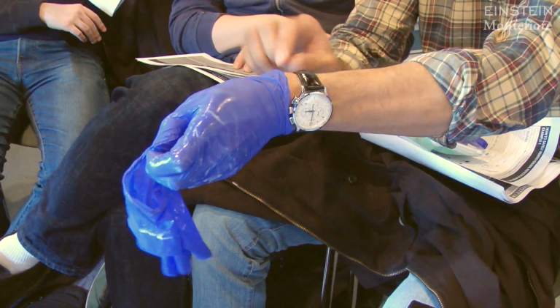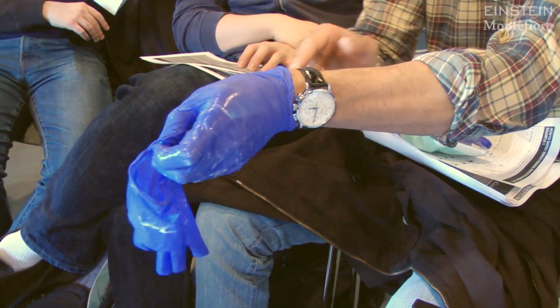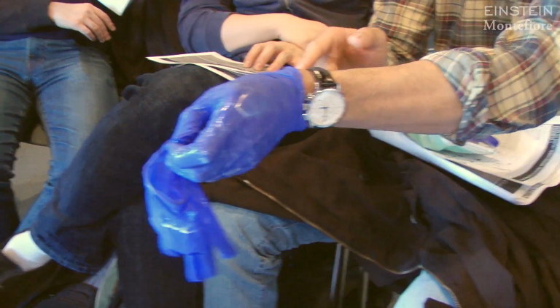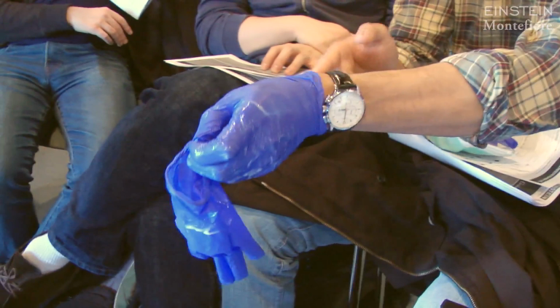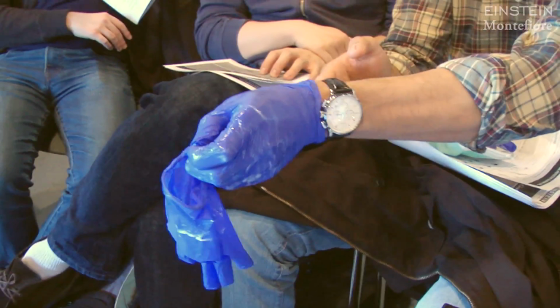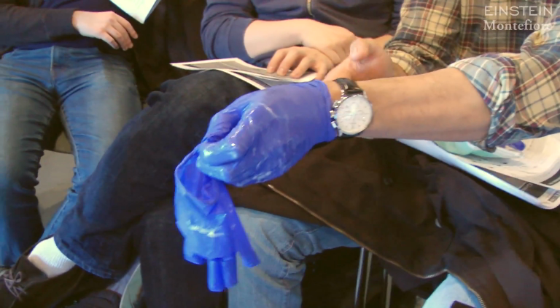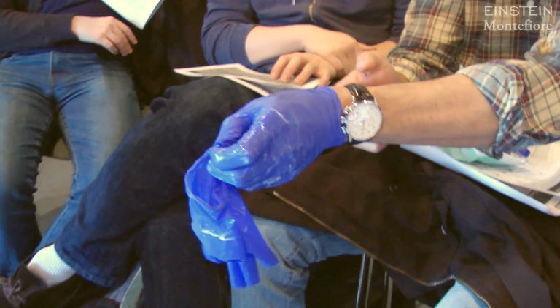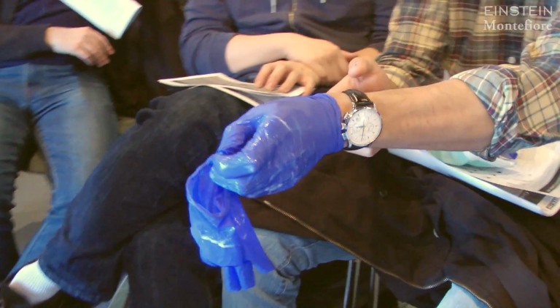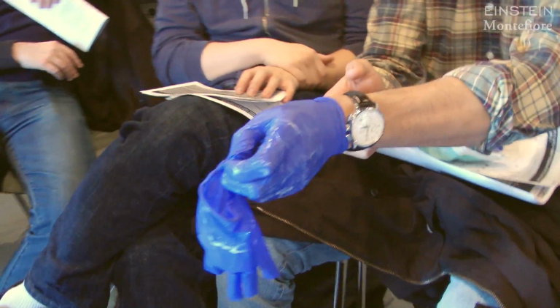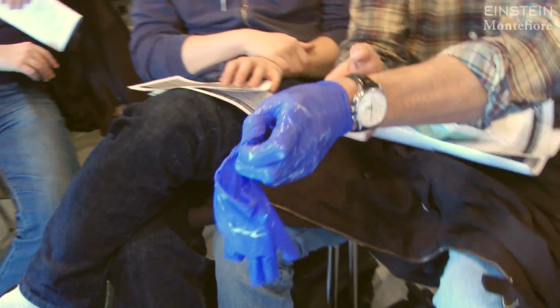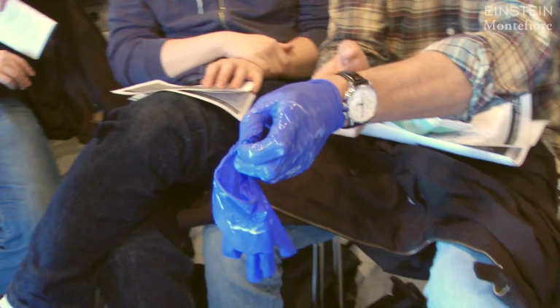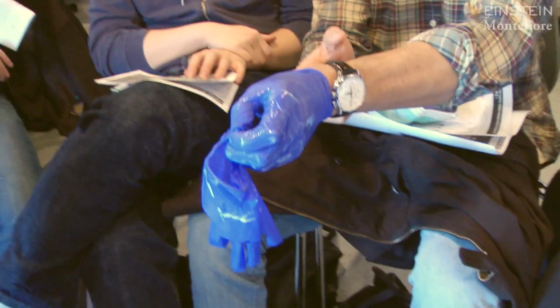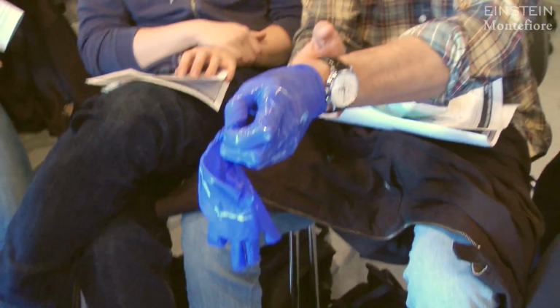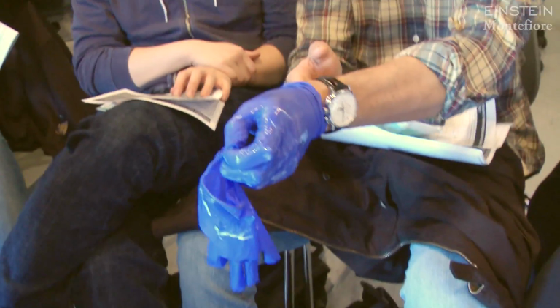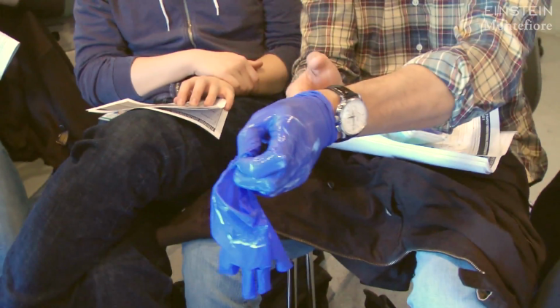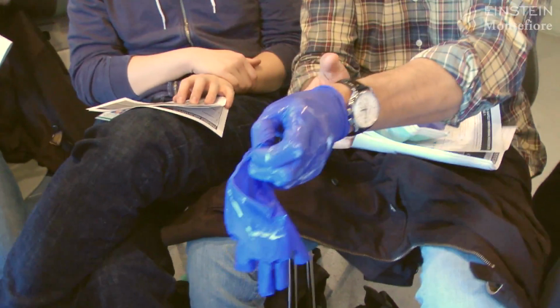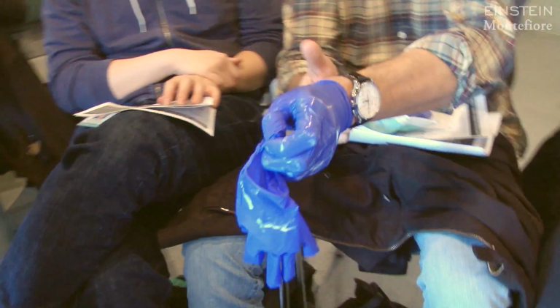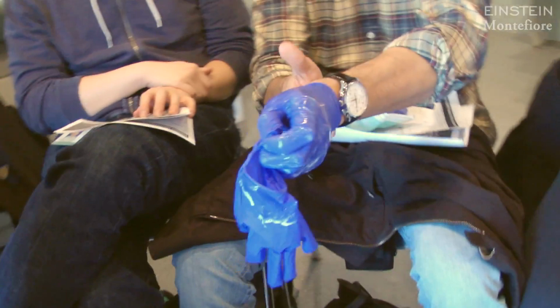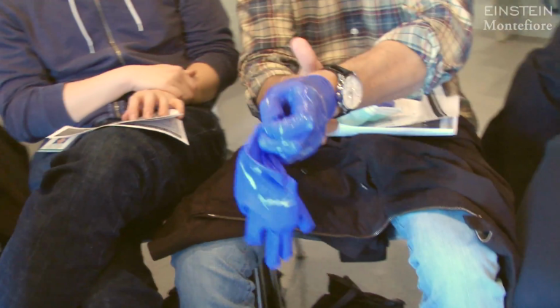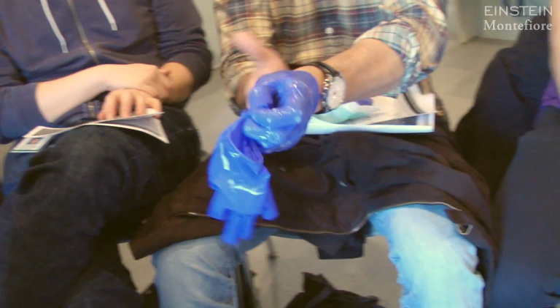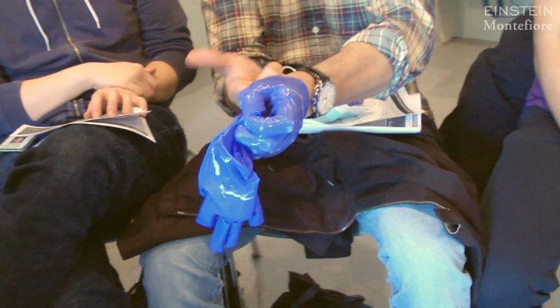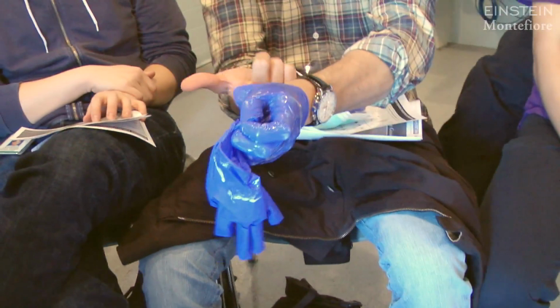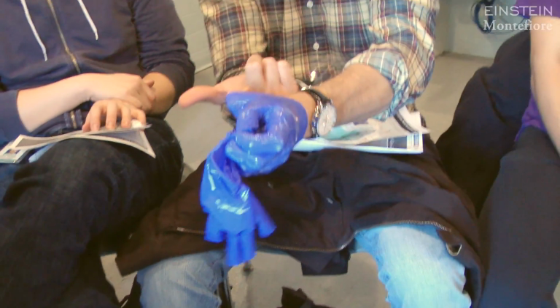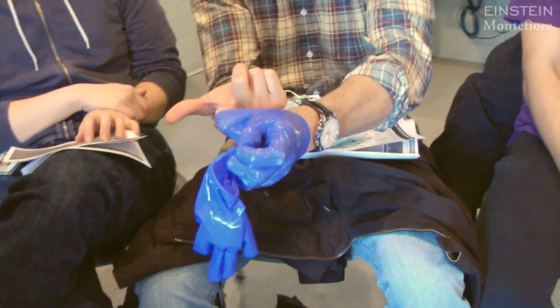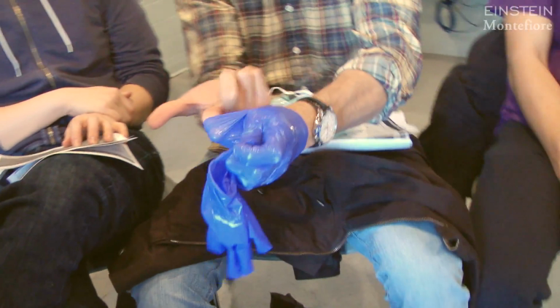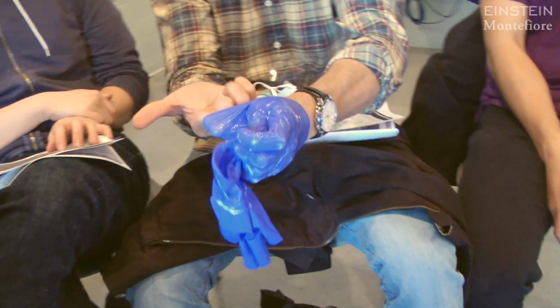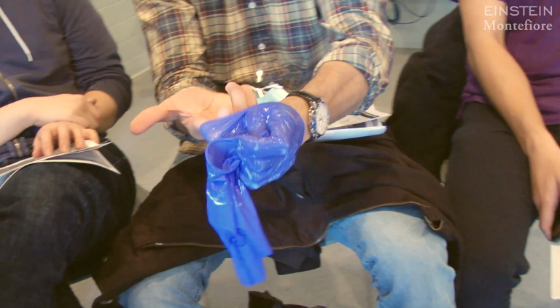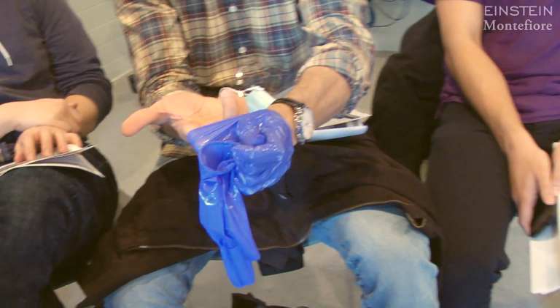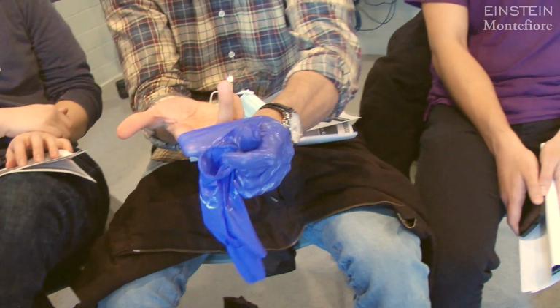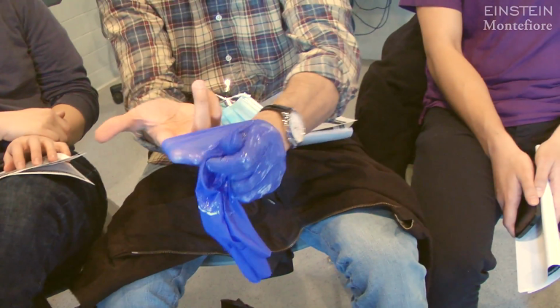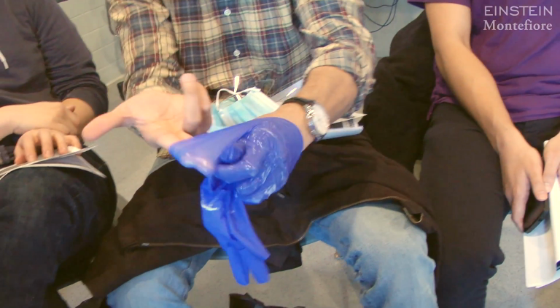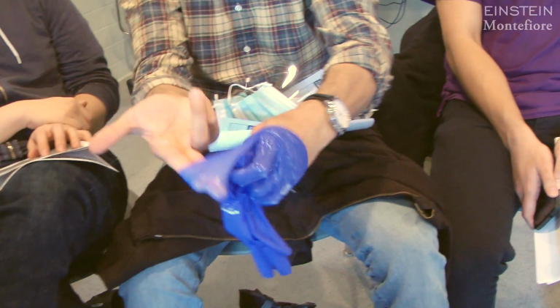When you take your clean finger, get it under the lip of the glove and peel the glove off covered.